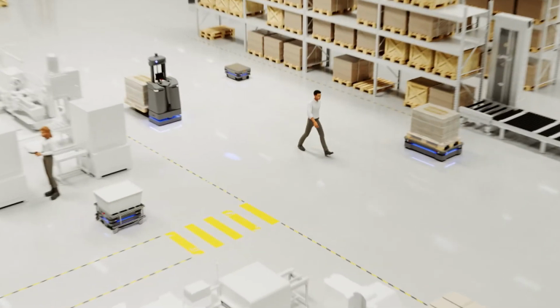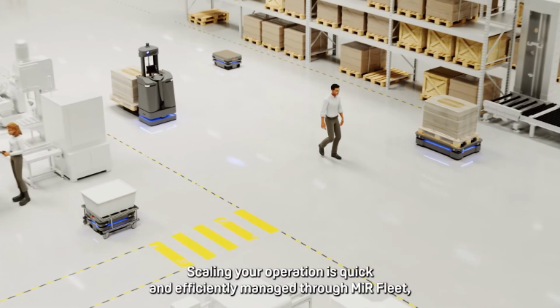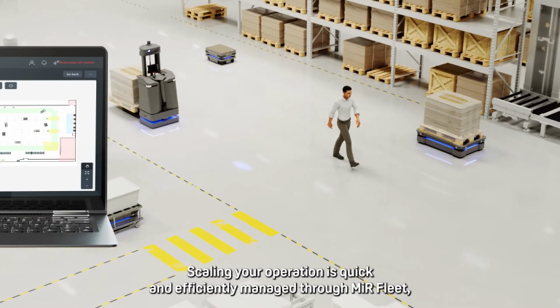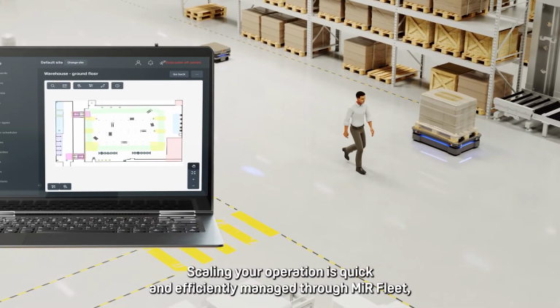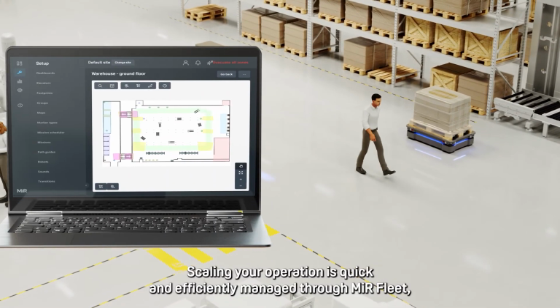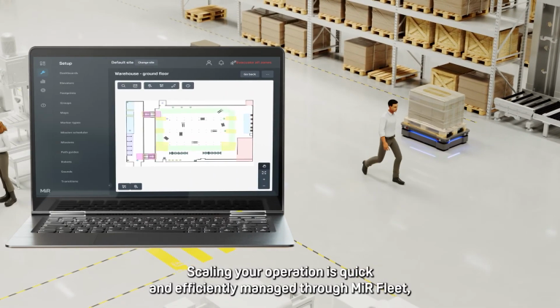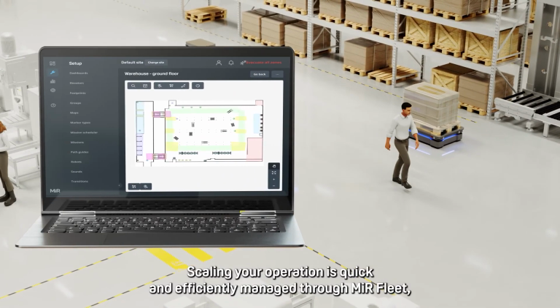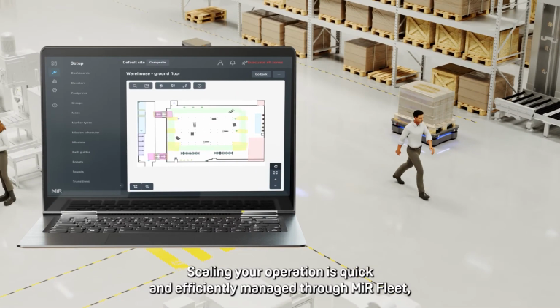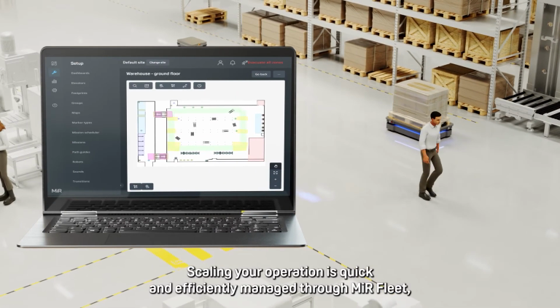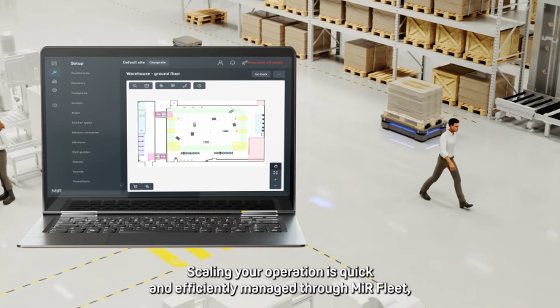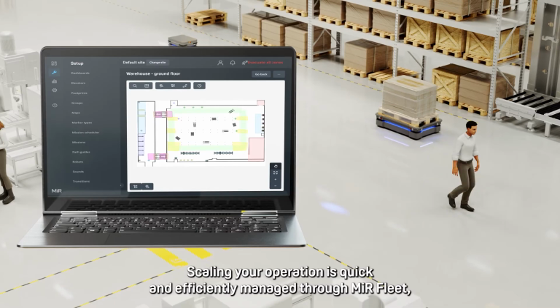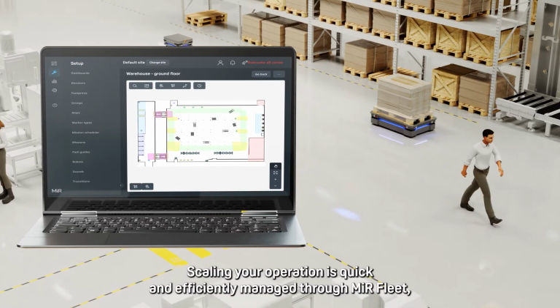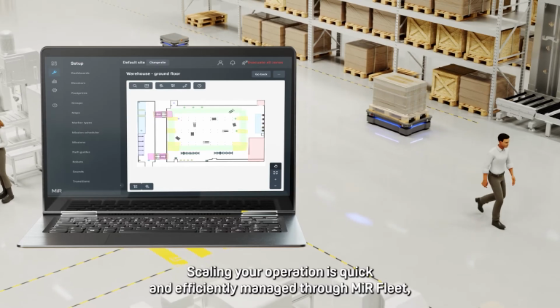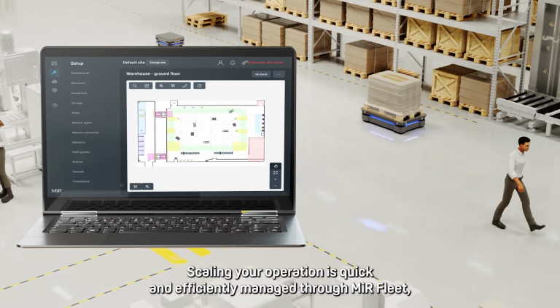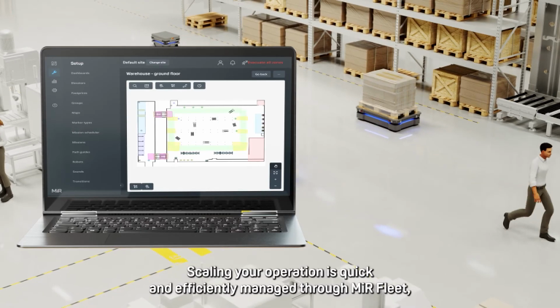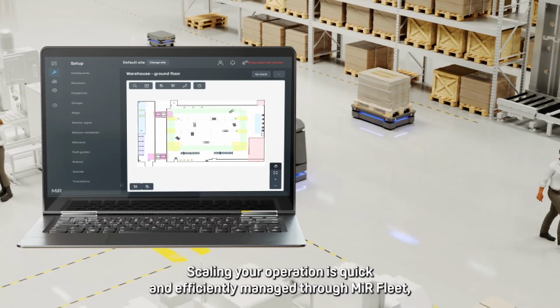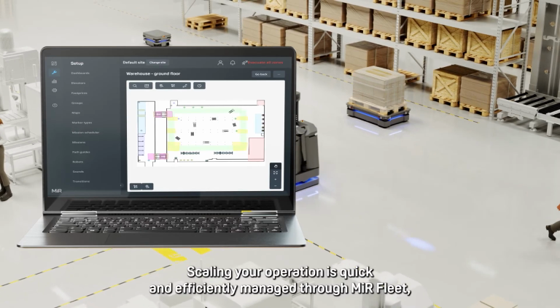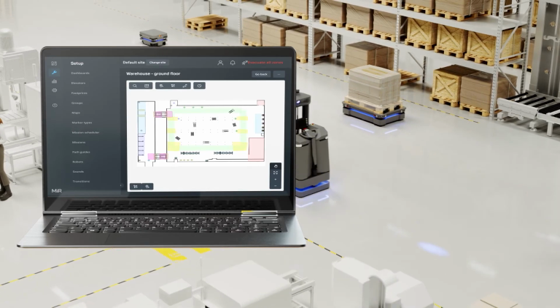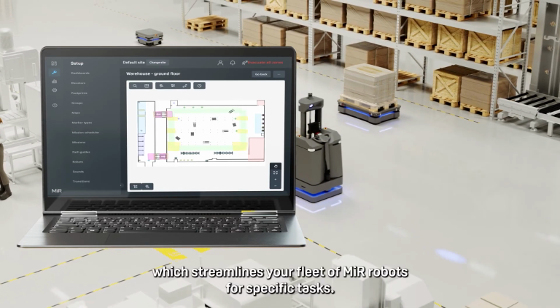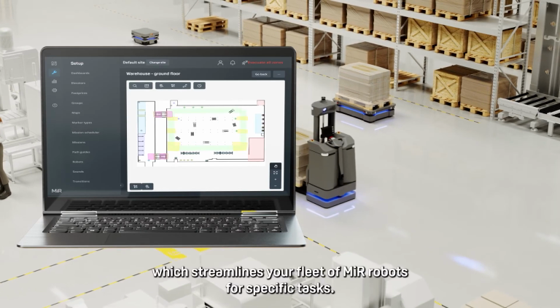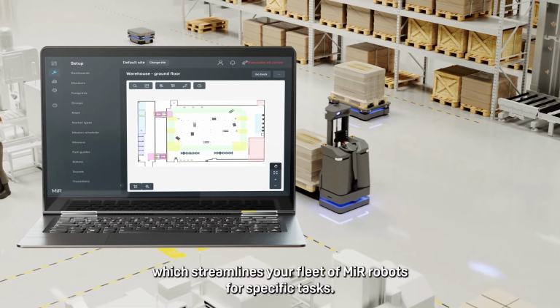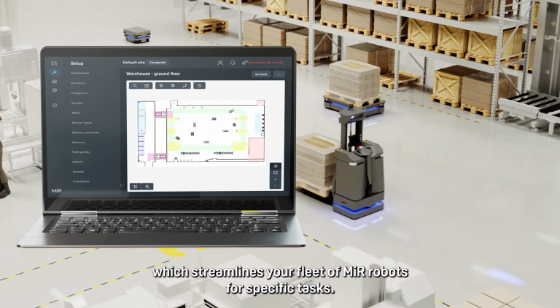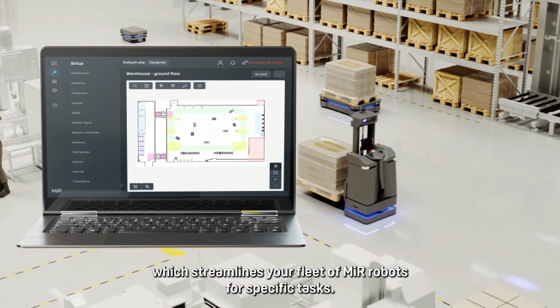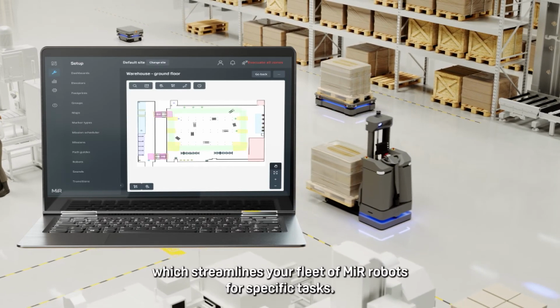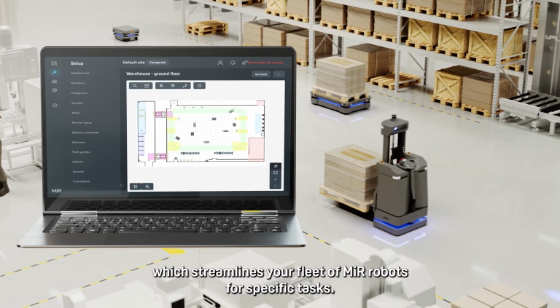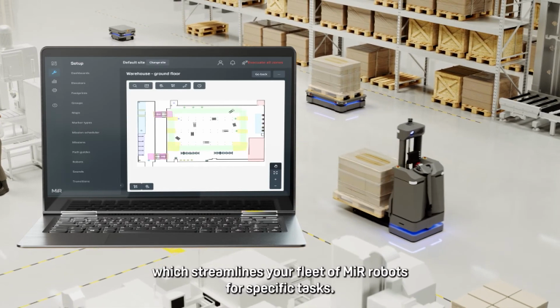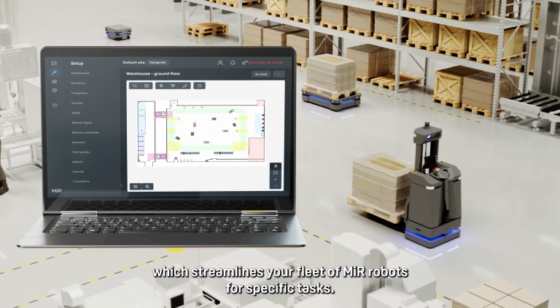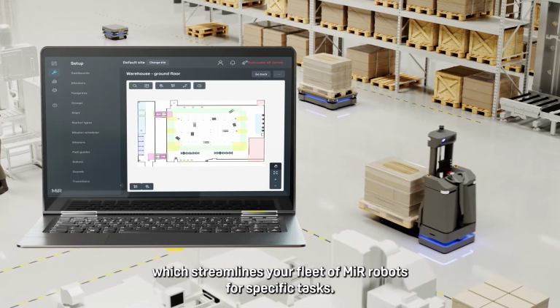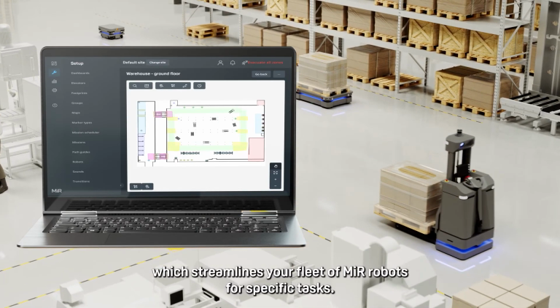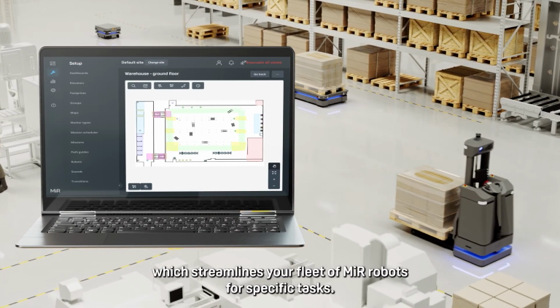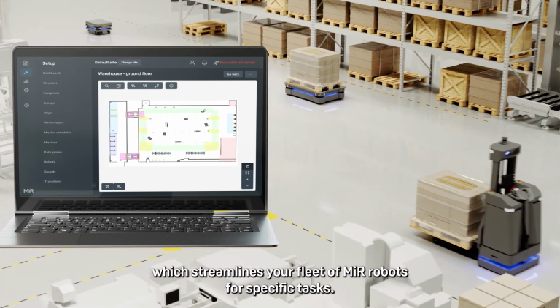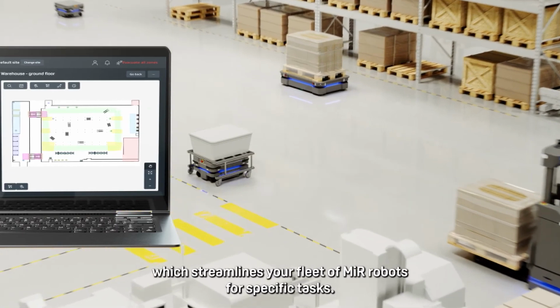Scaling your operation is quick and efficient, managed through MiR Fleet, which streamlines your fleet of MiR robots for specific tasks.